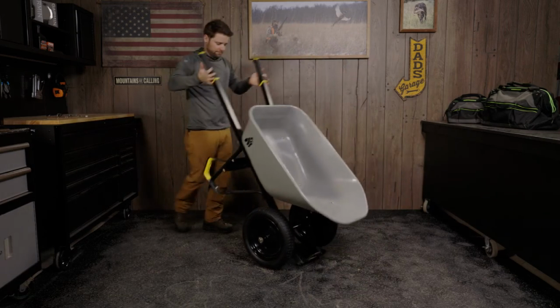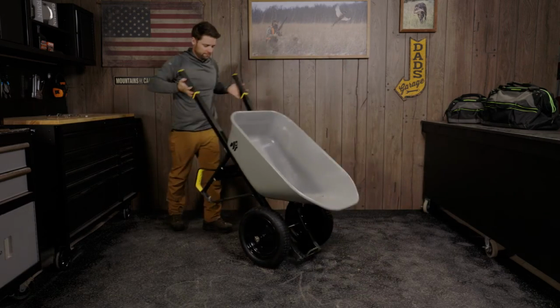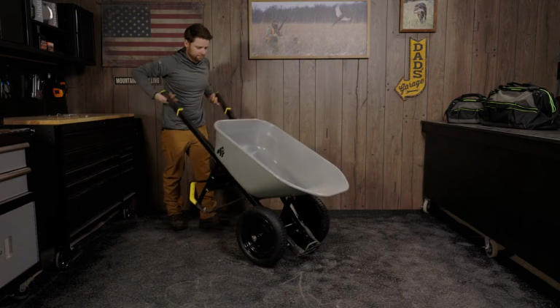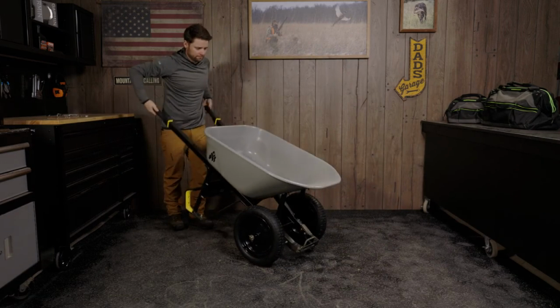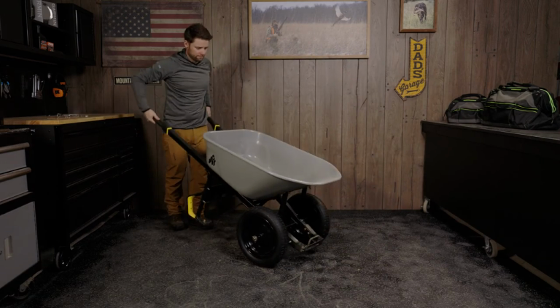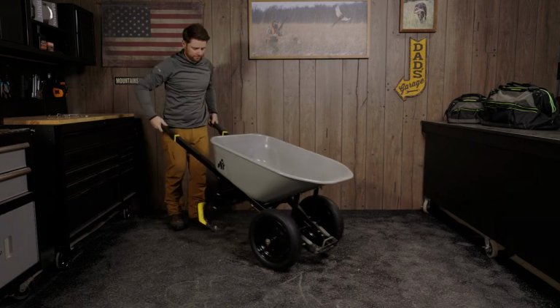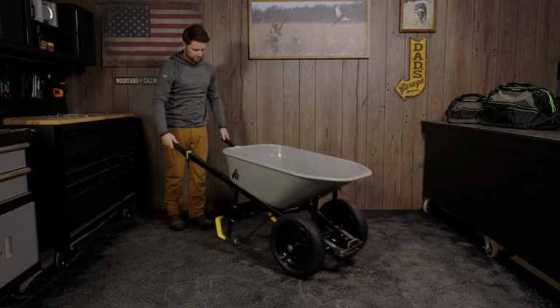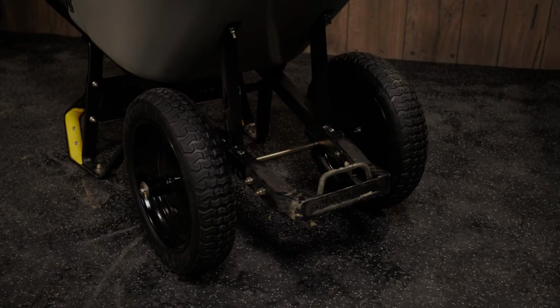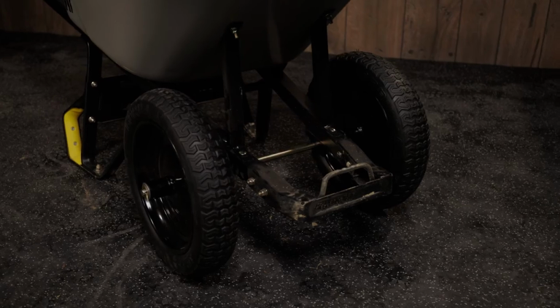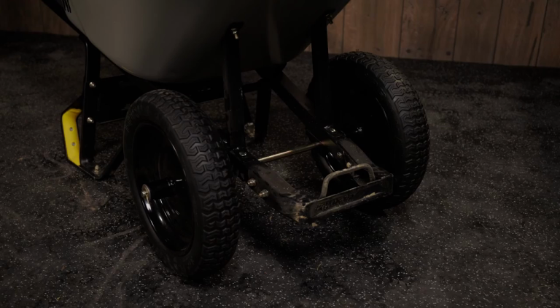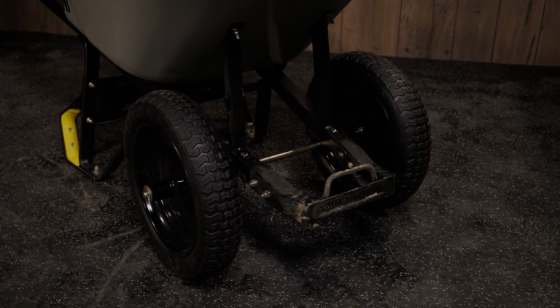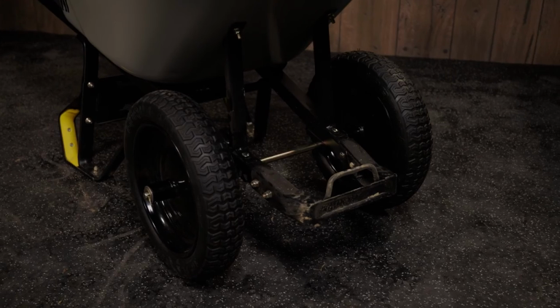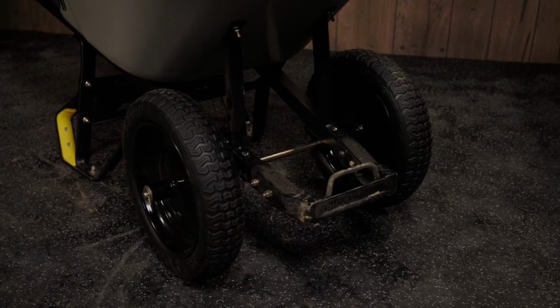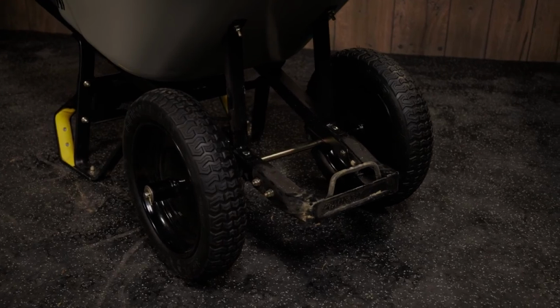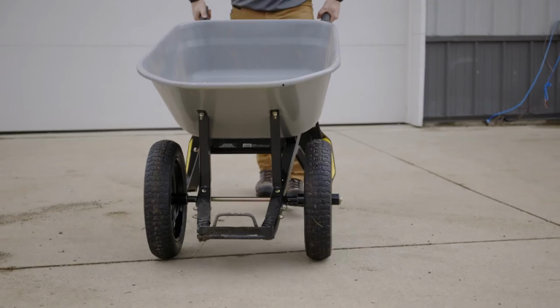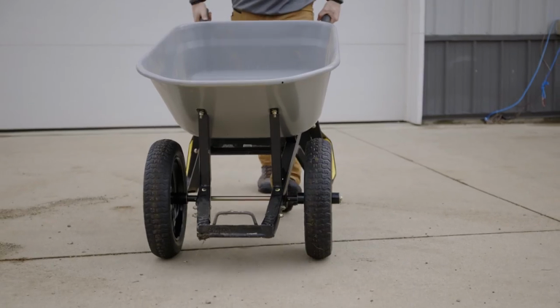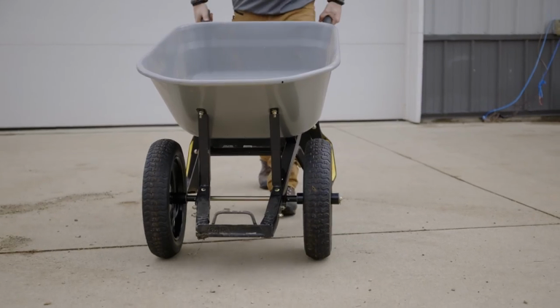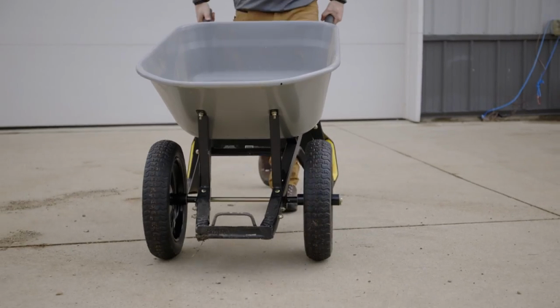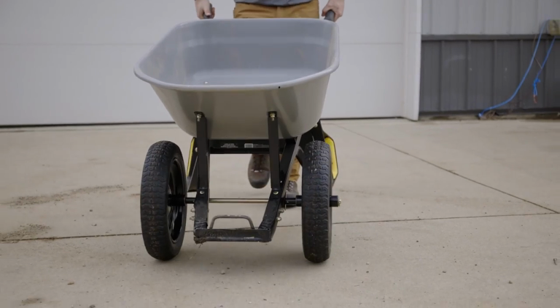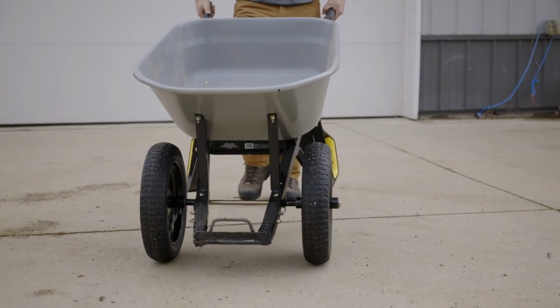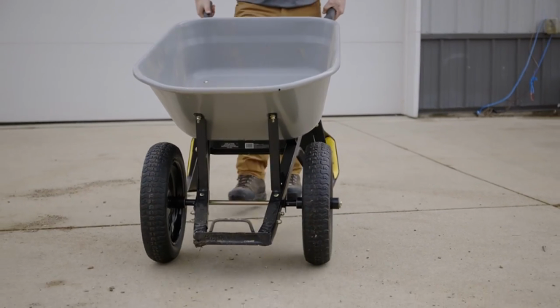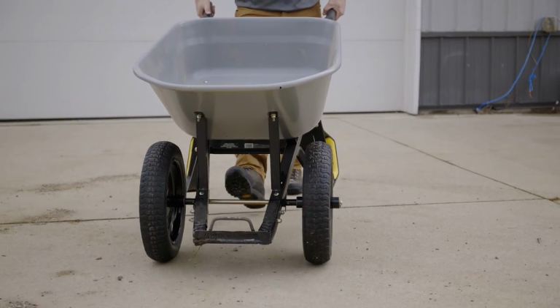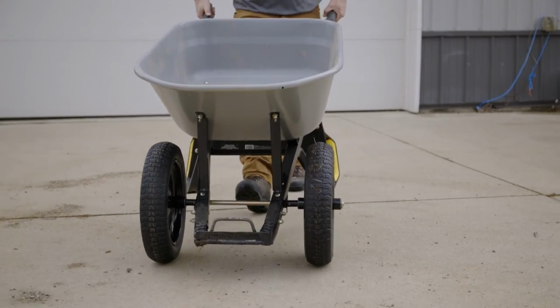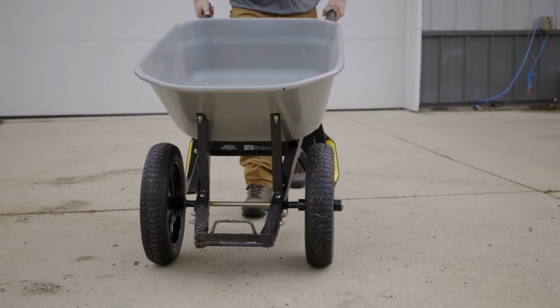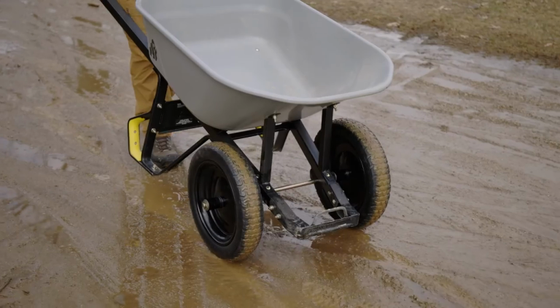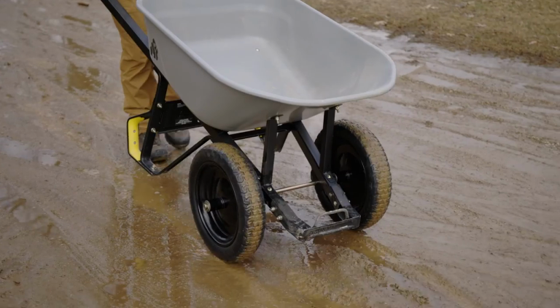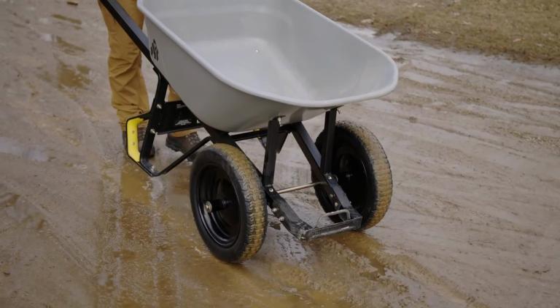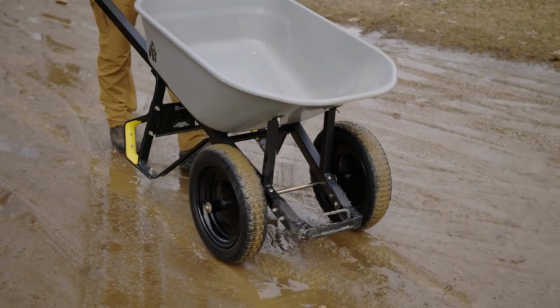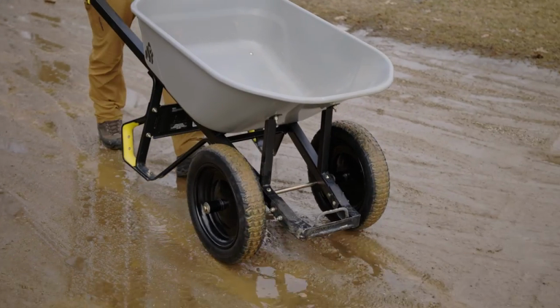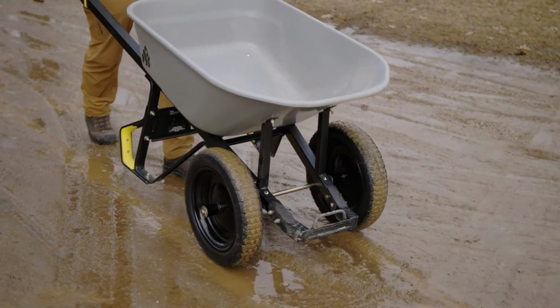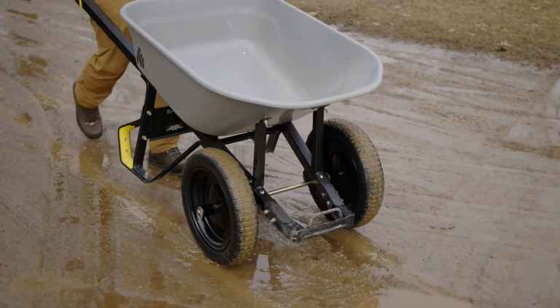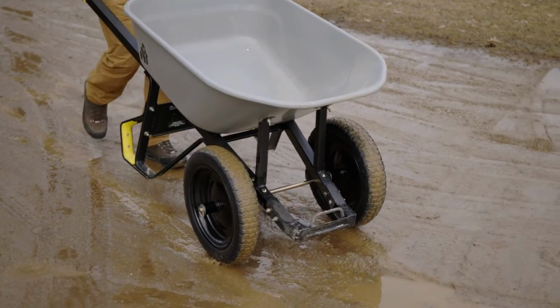This quick change design is exclusive to Gorilla Wheelbarrows and makes it easy and simple to change your wheels as needed.